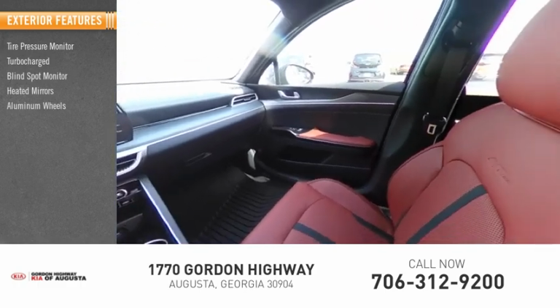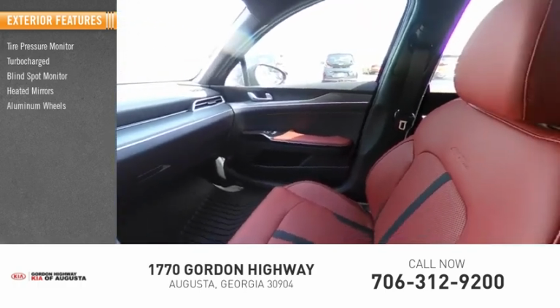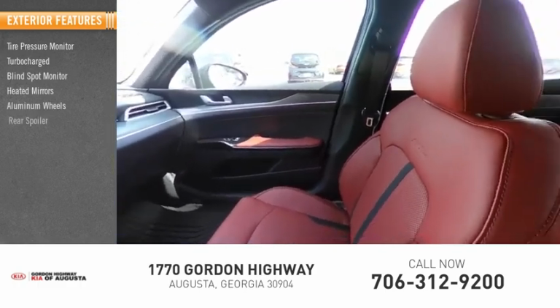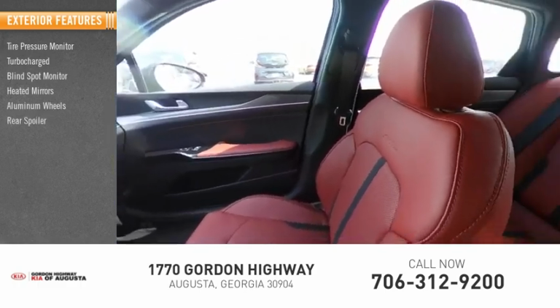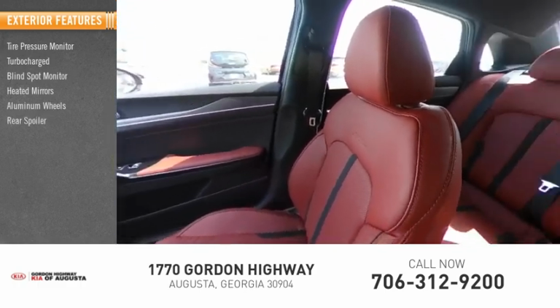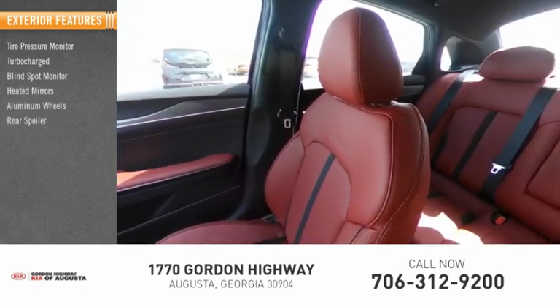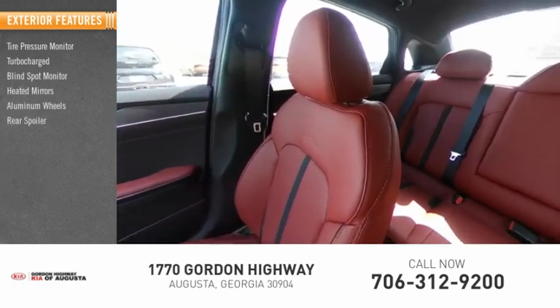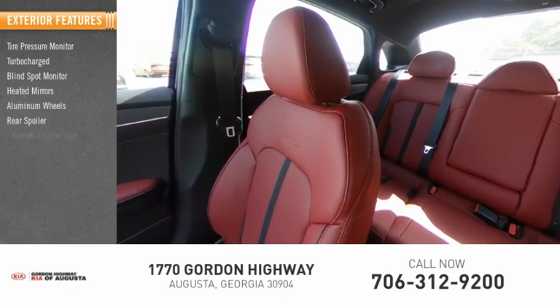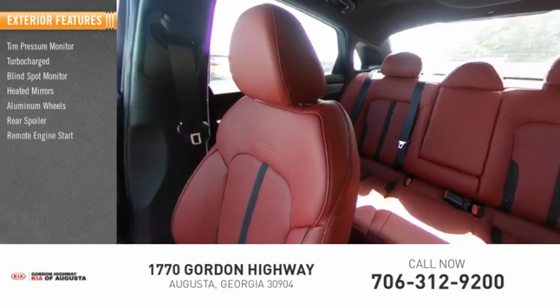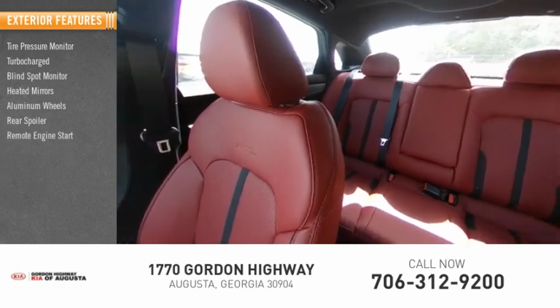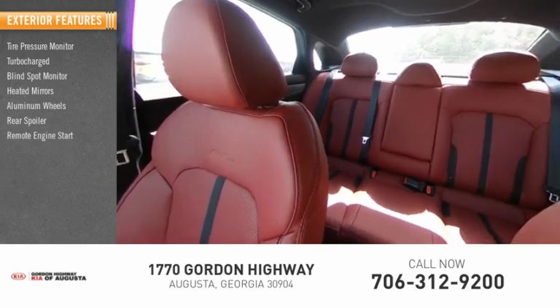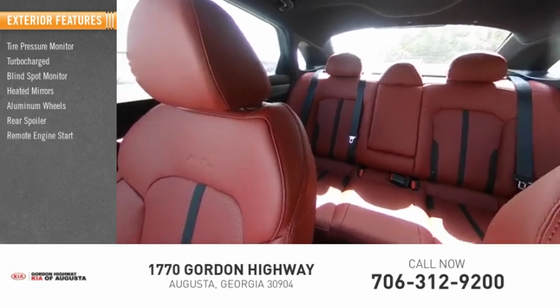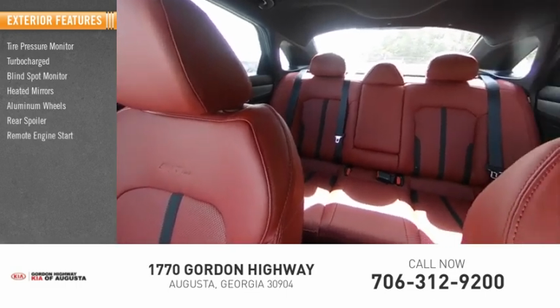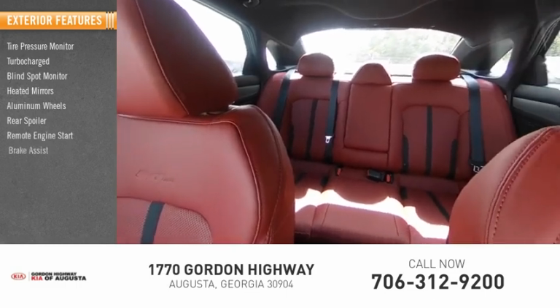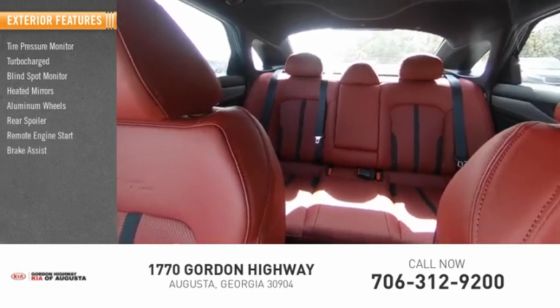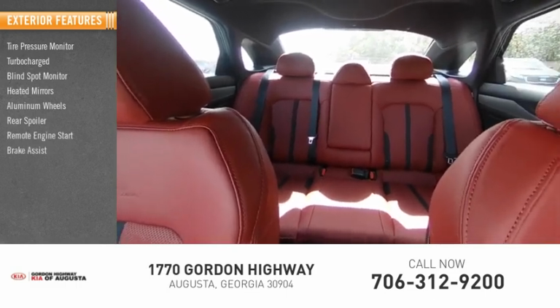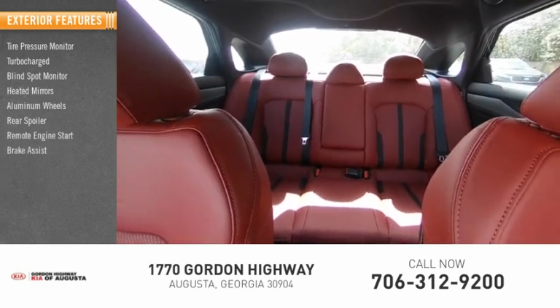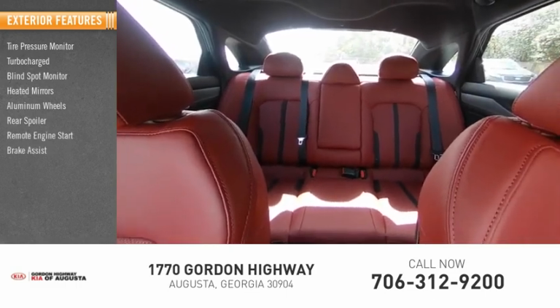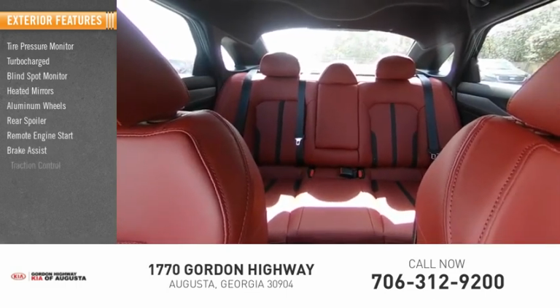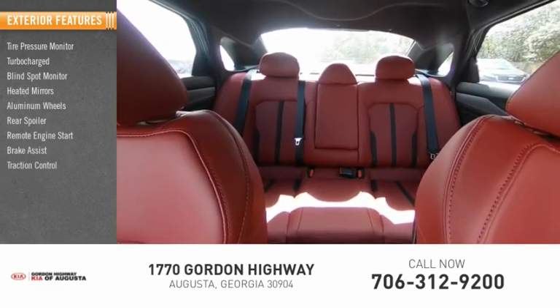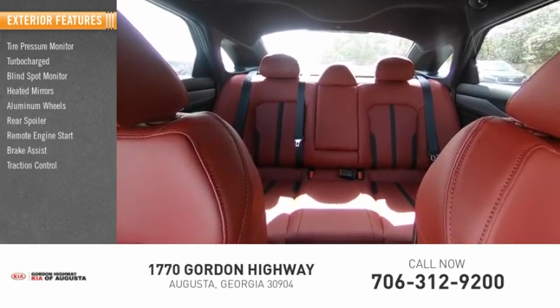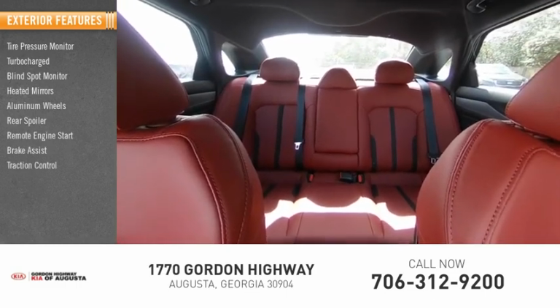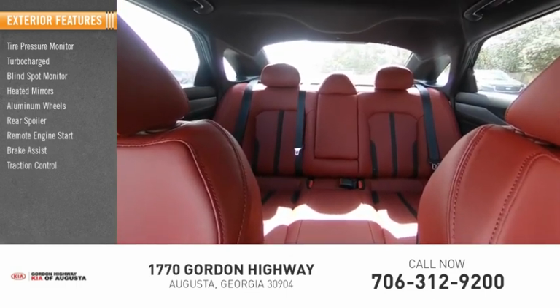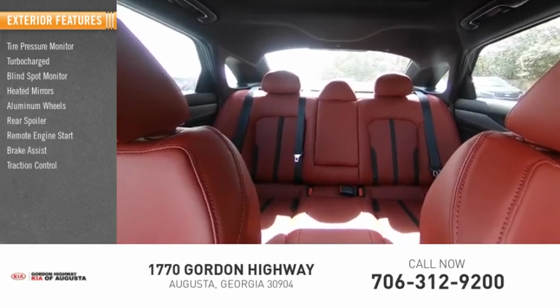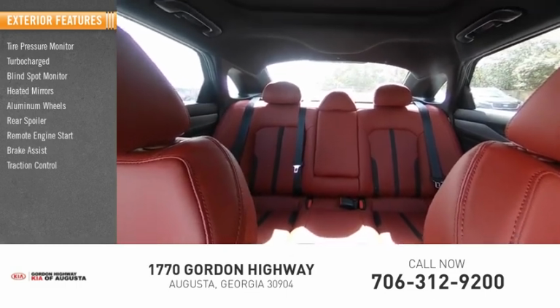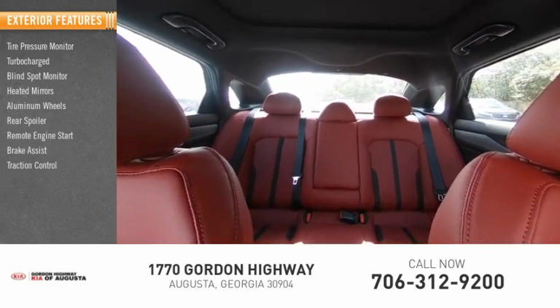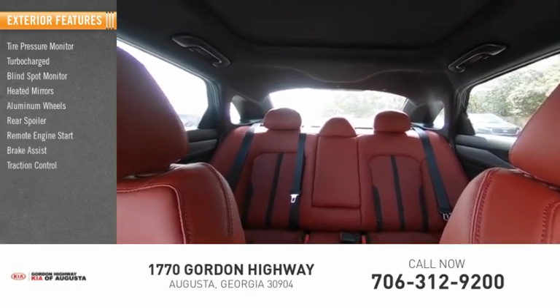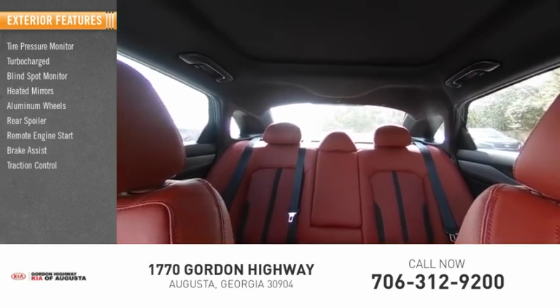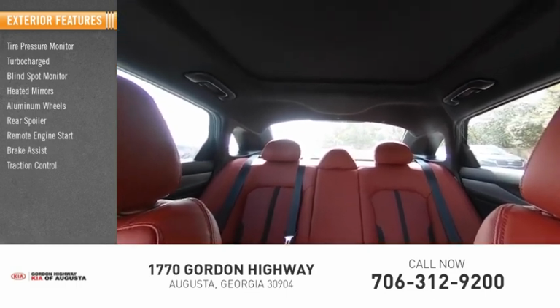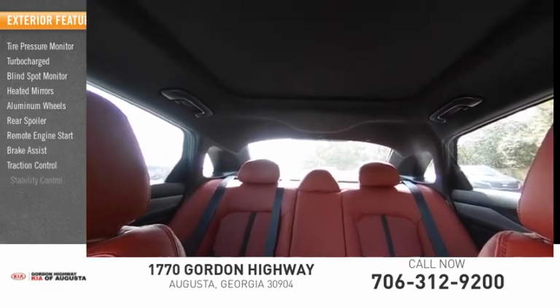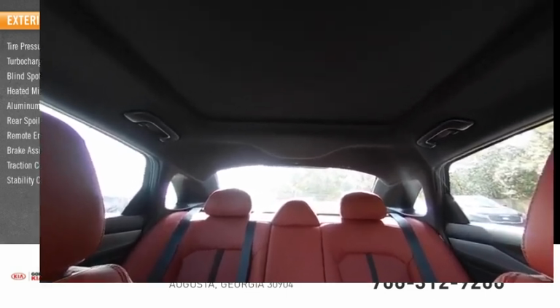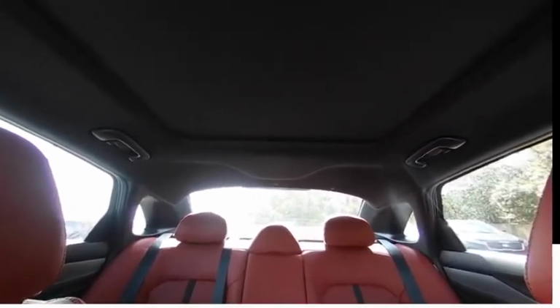Rear spoiler, remote engine start, brake assist, traction control, stability control.